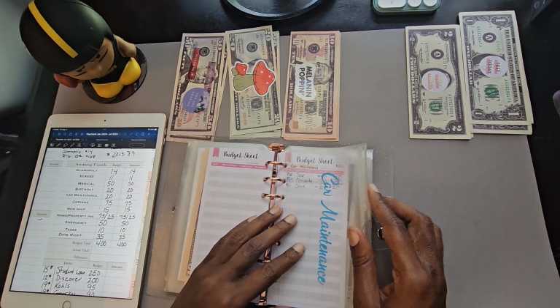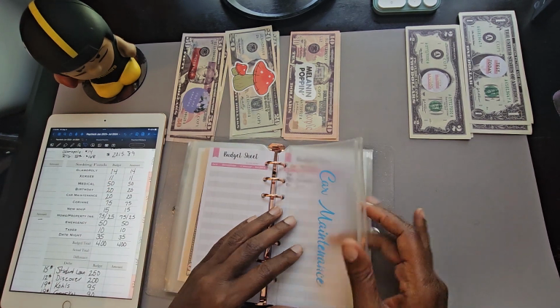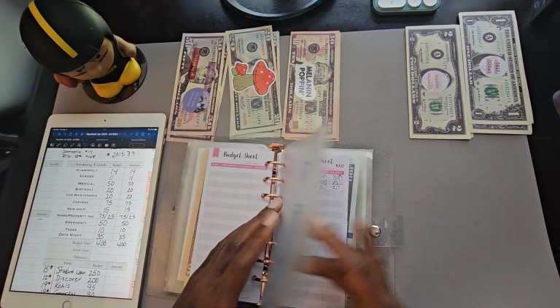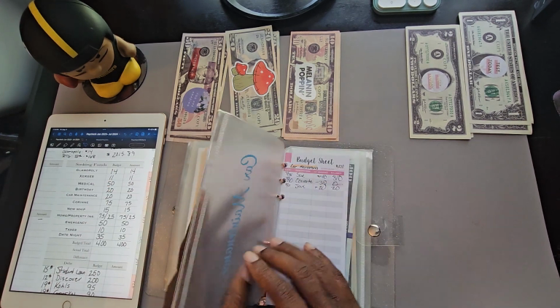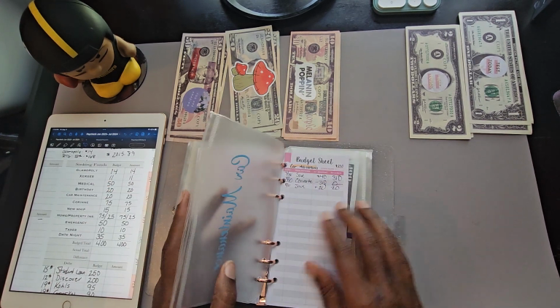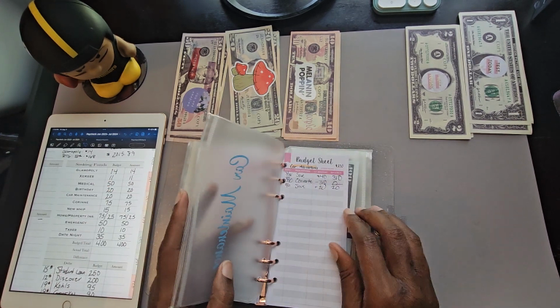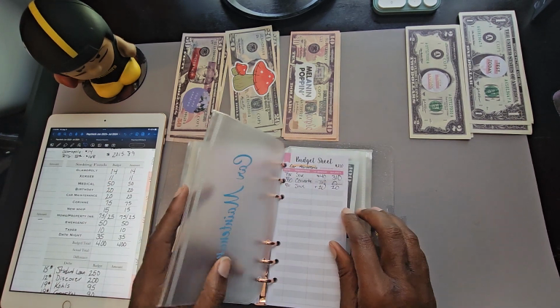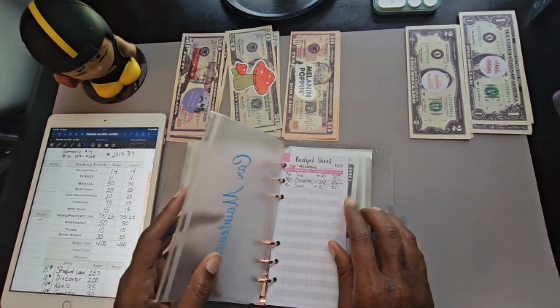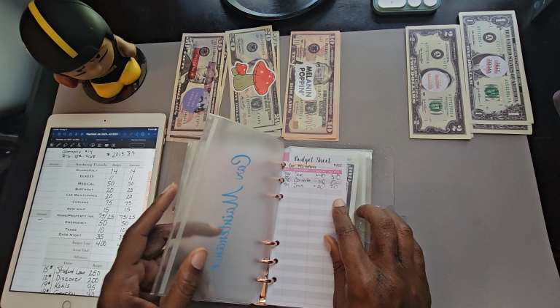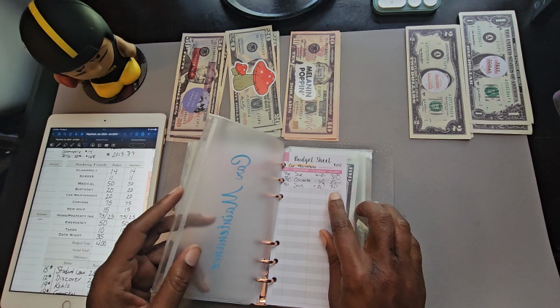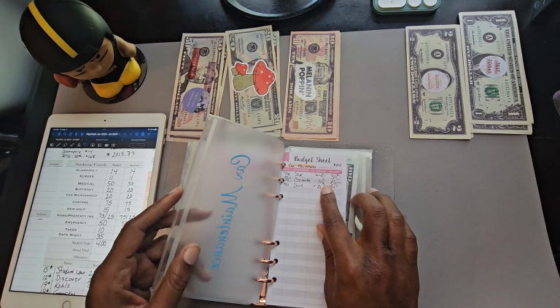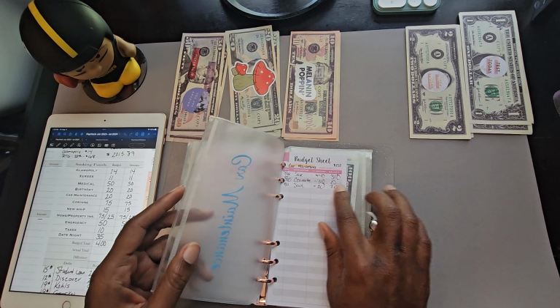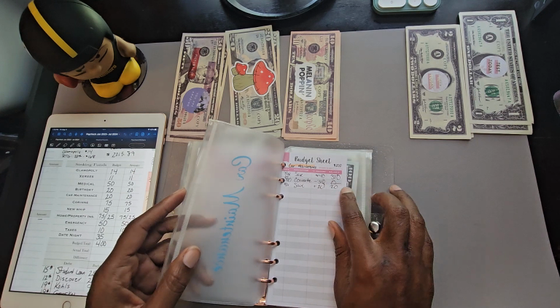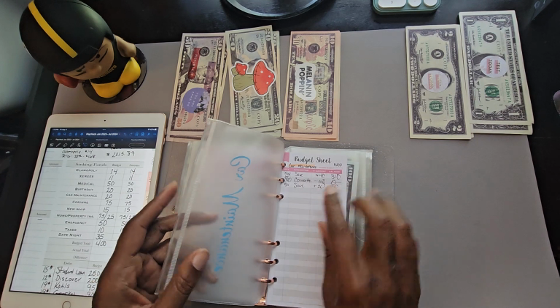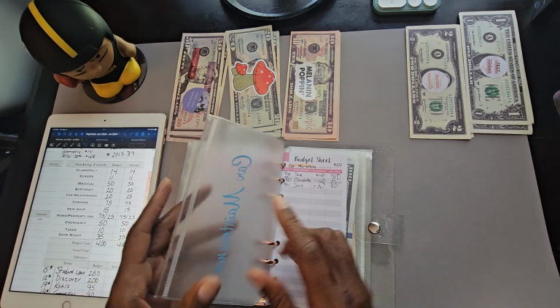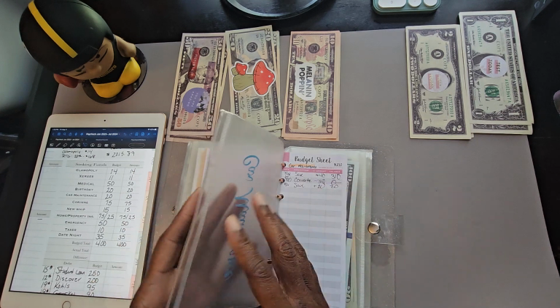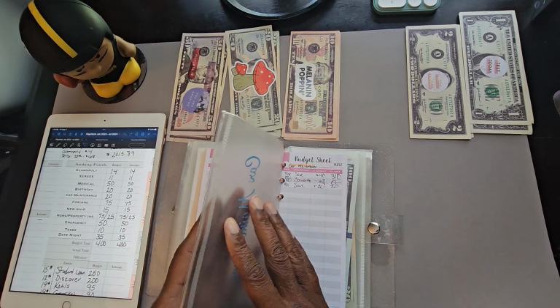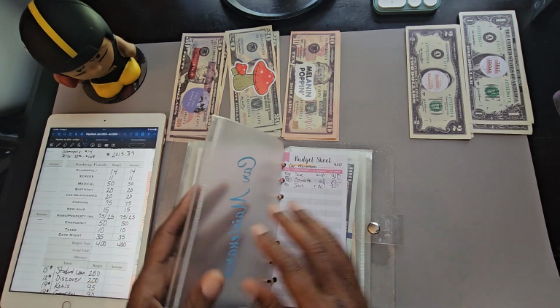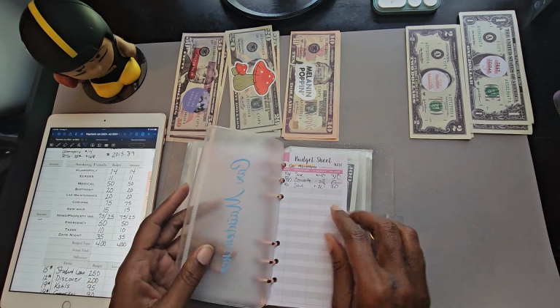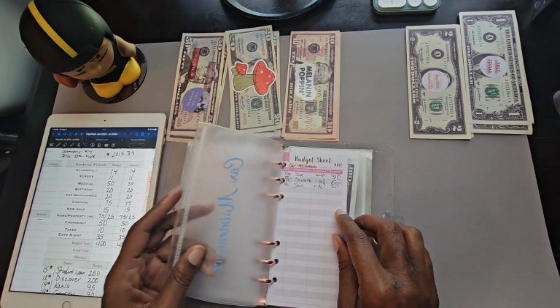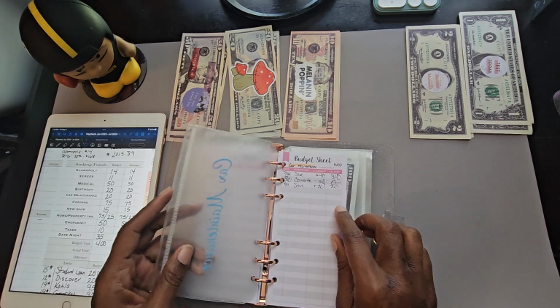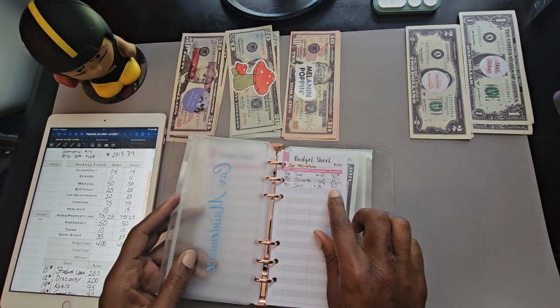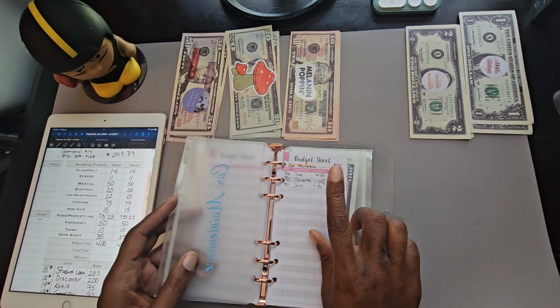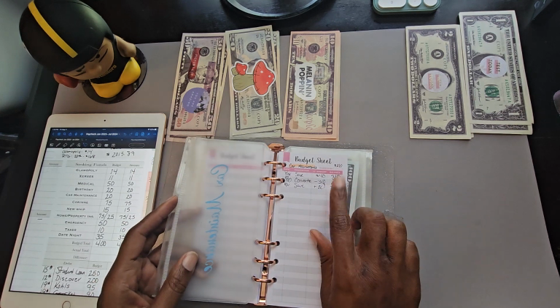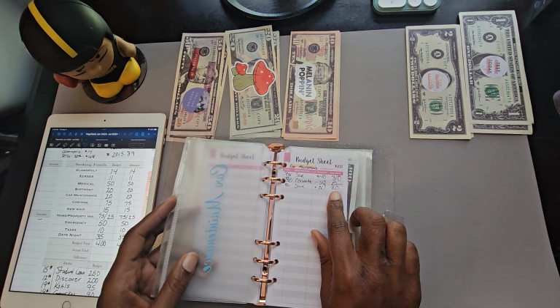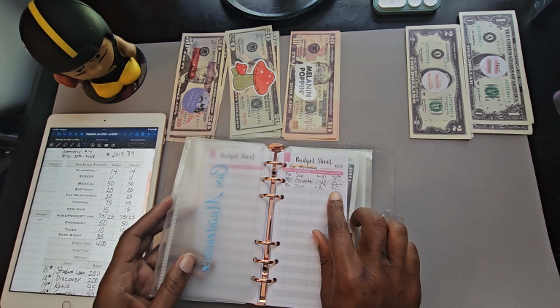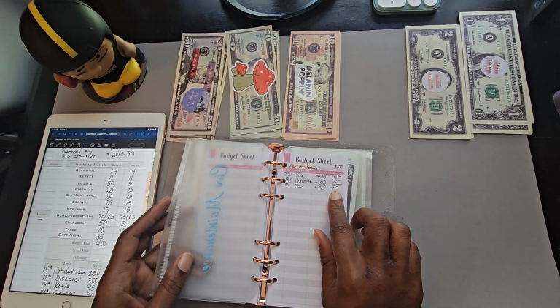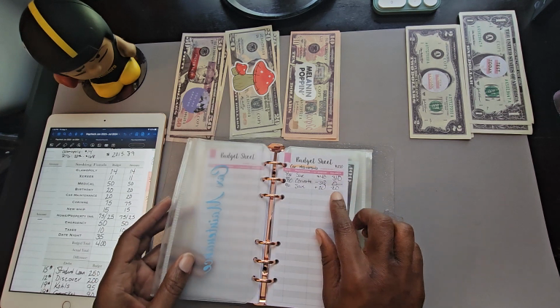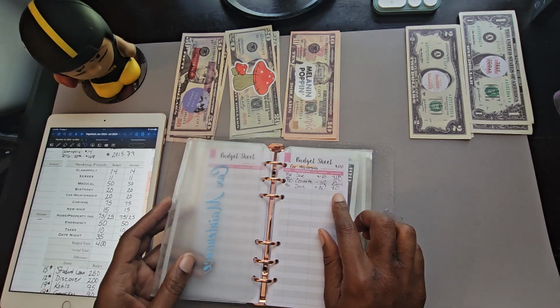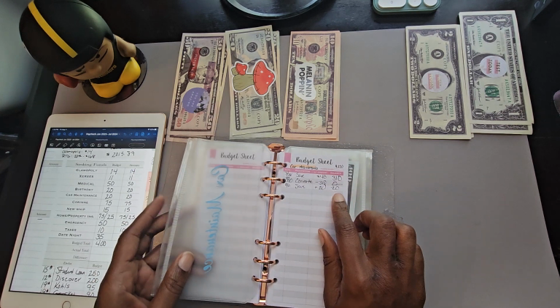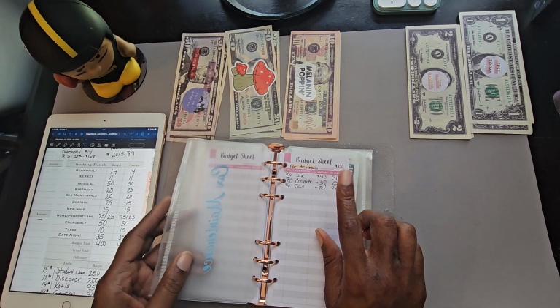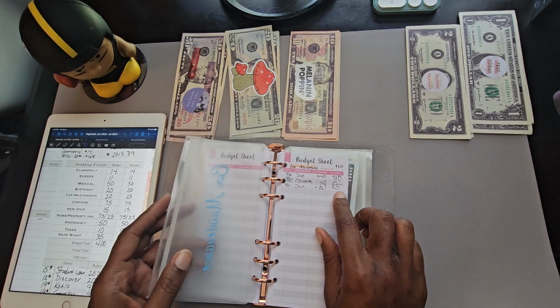Car maintenance is the same way — I wiped it out. I don't have saving challenges for it, but I wiped out the 310.